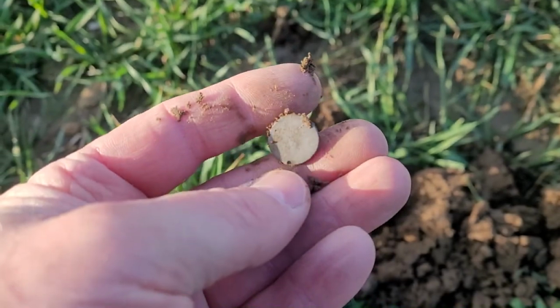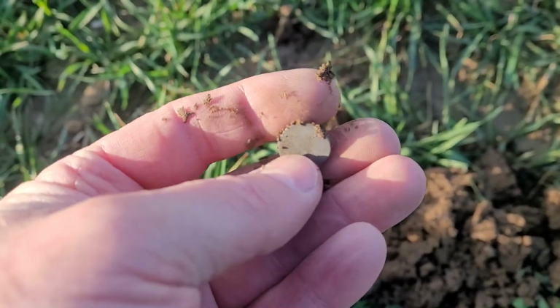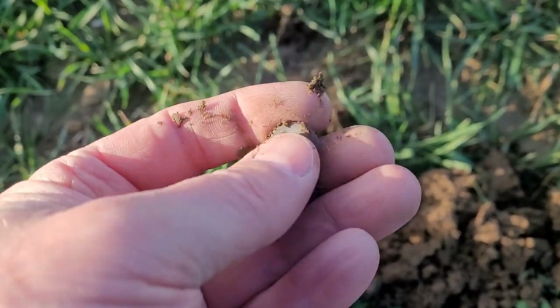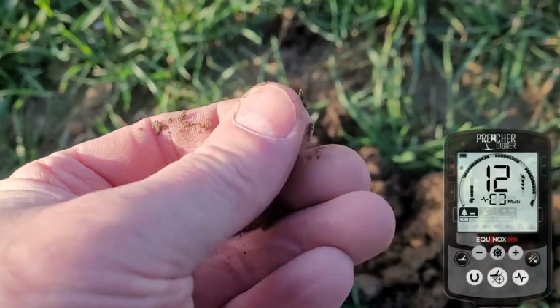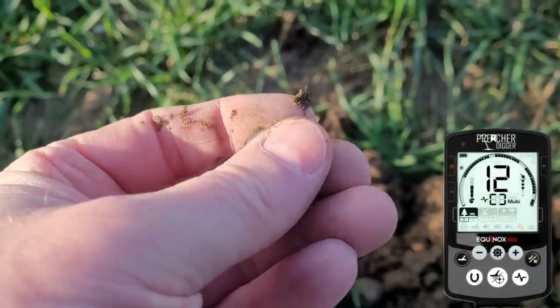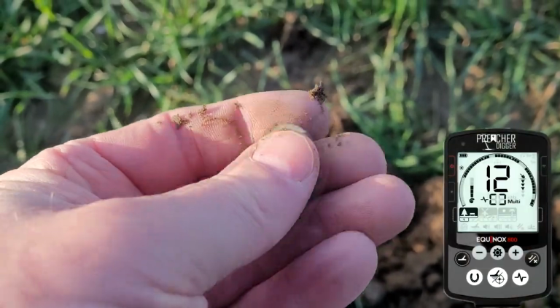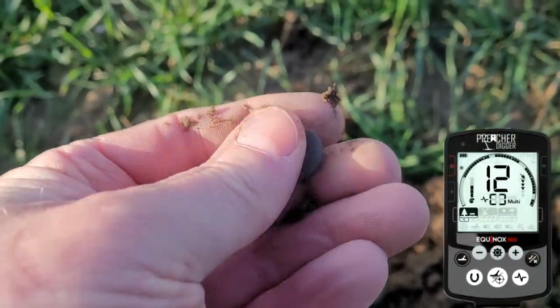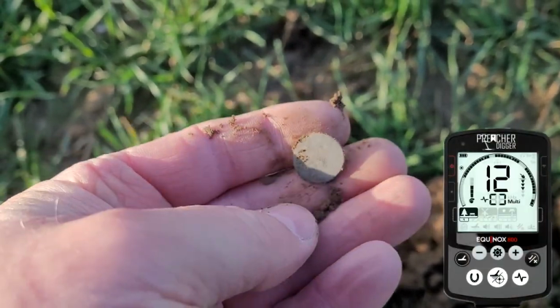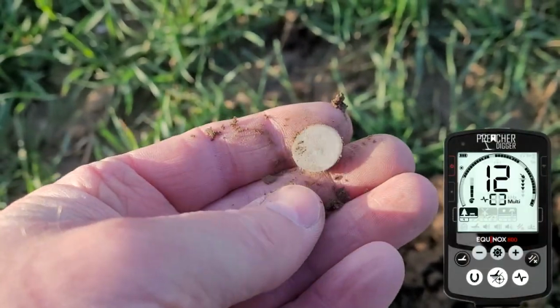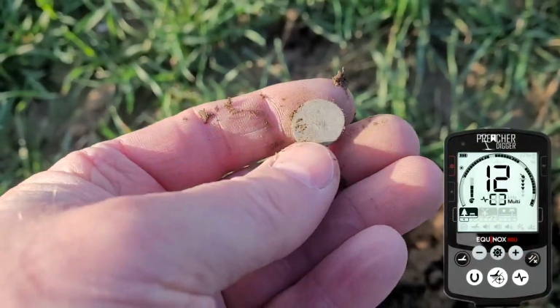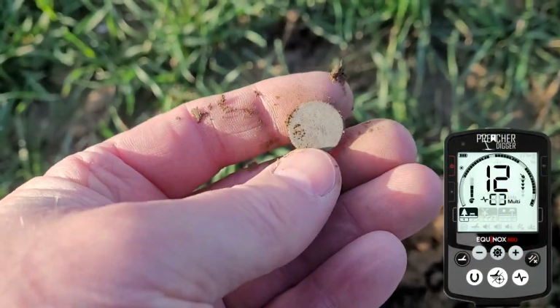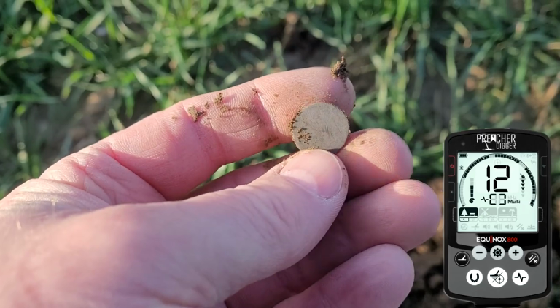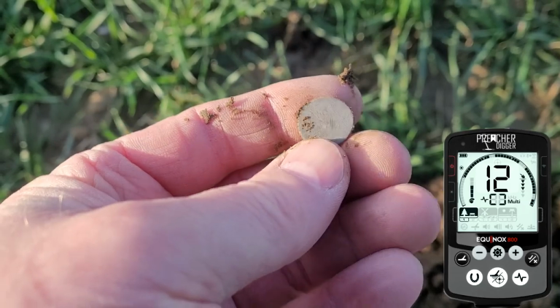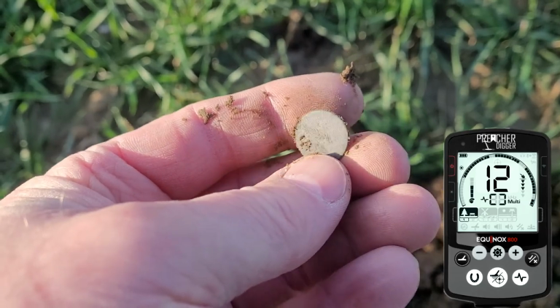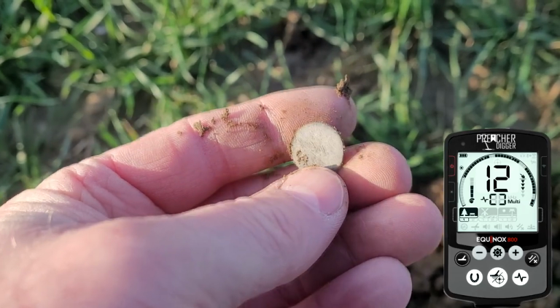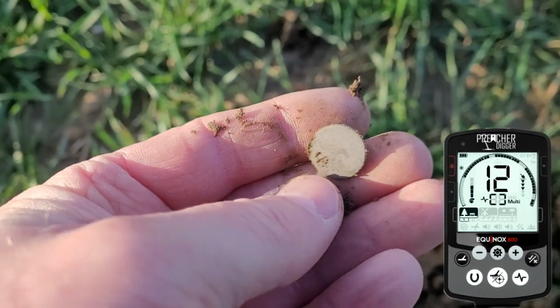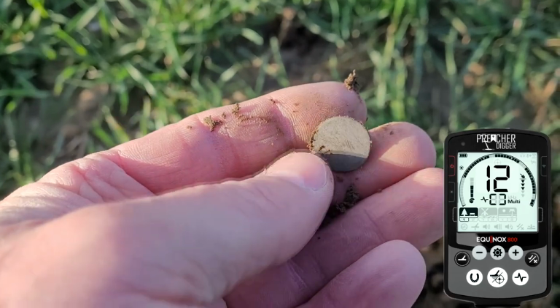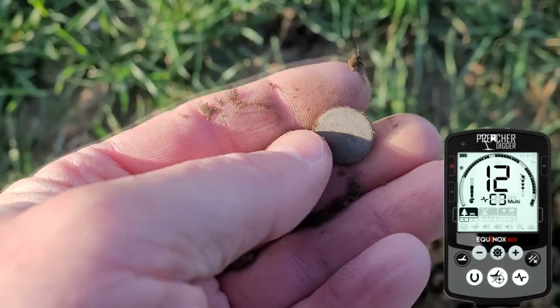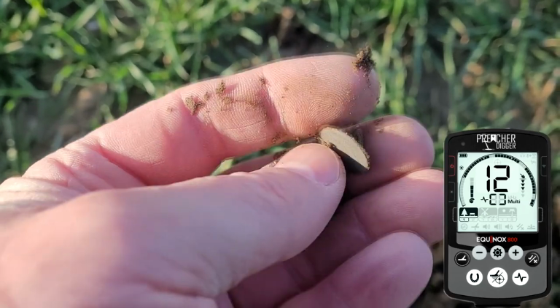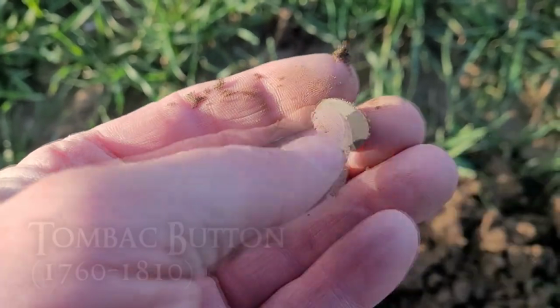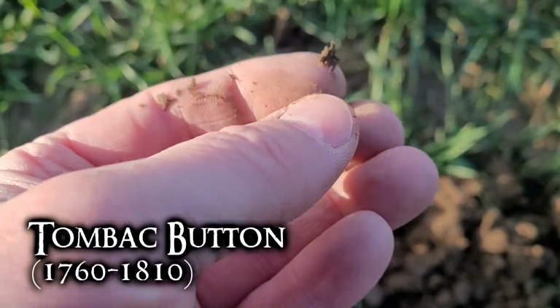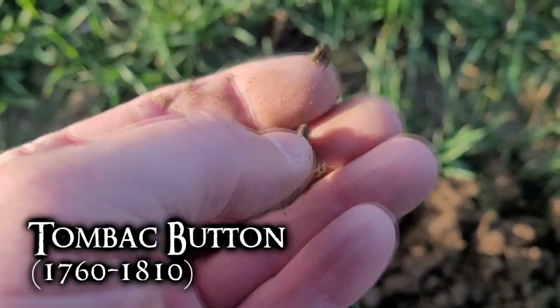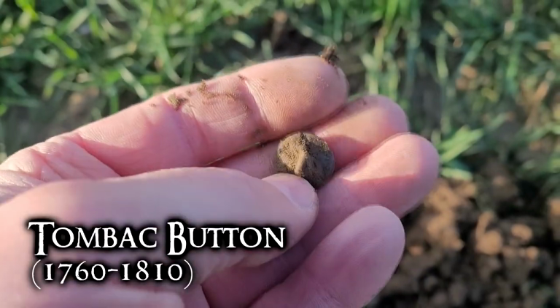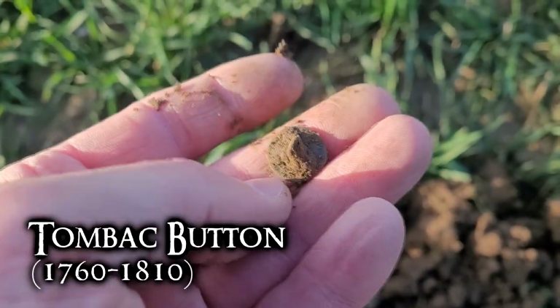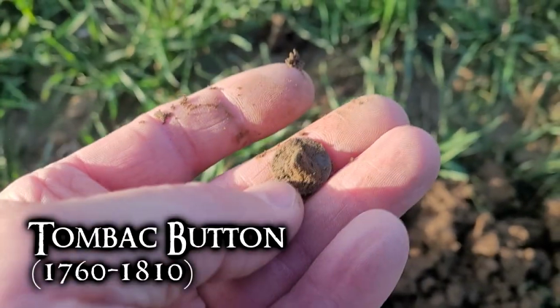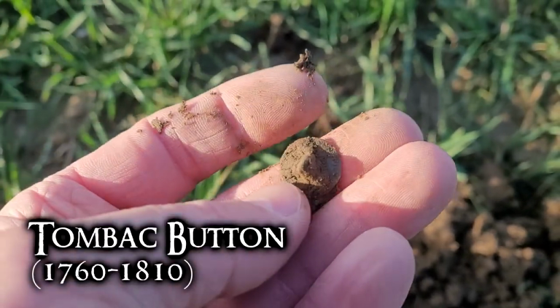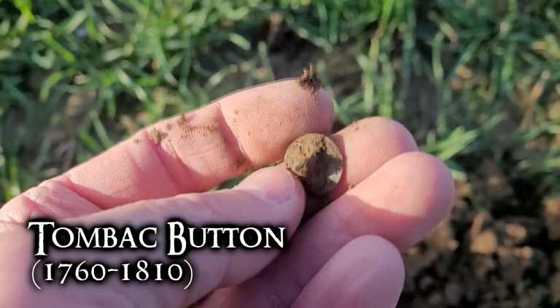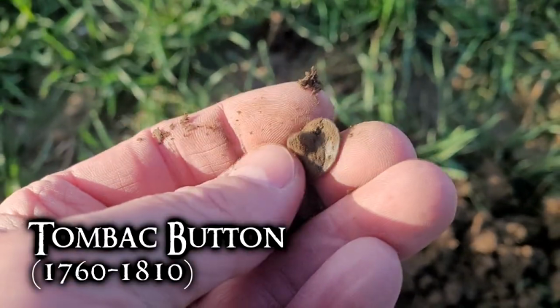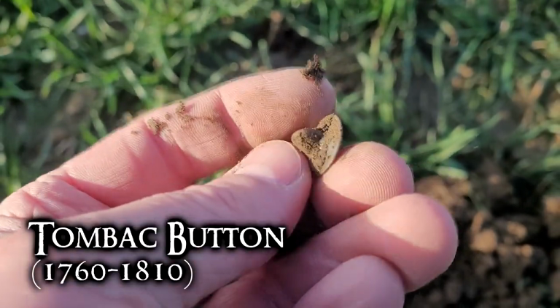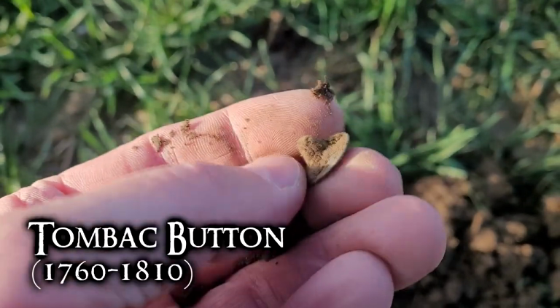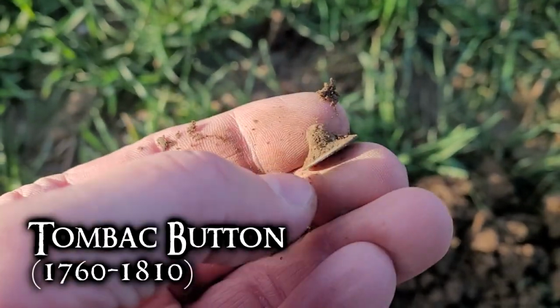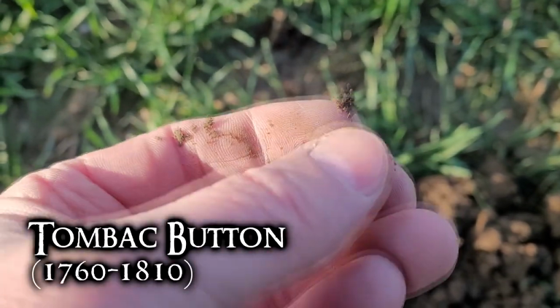Just got a 12-13 signal. Thought it was going to be a silver coin there for a second — it's just going to be a tombak button, still got the full shank.